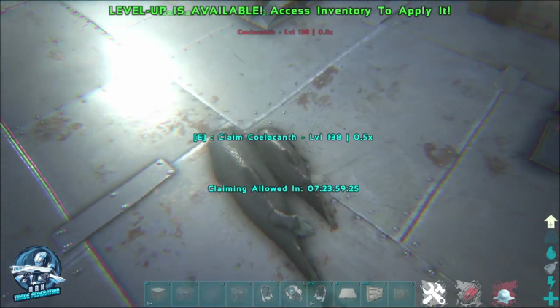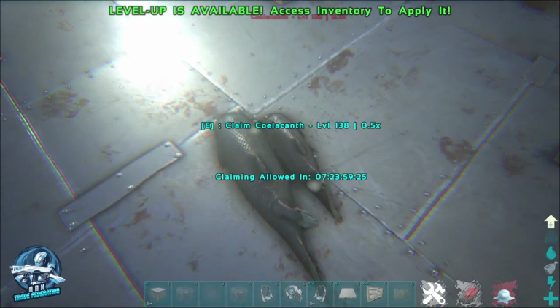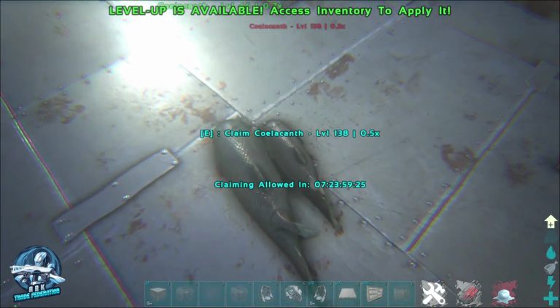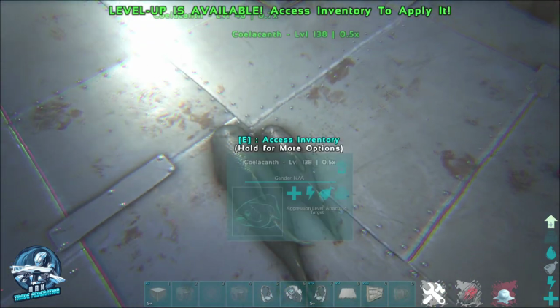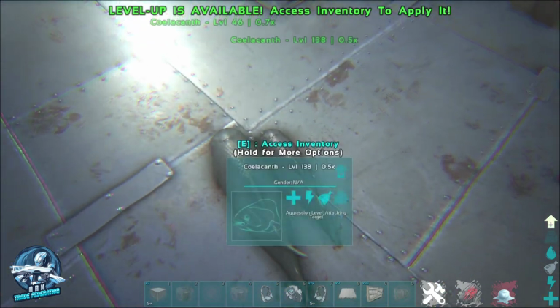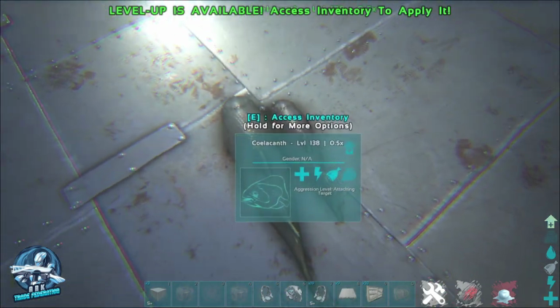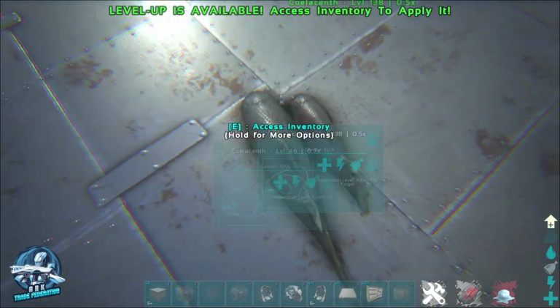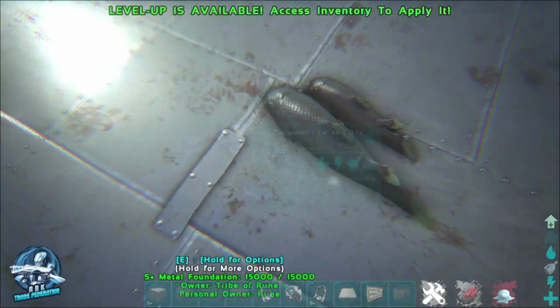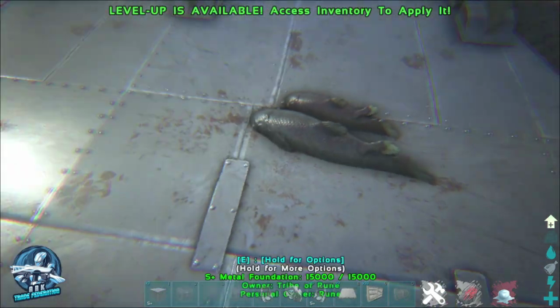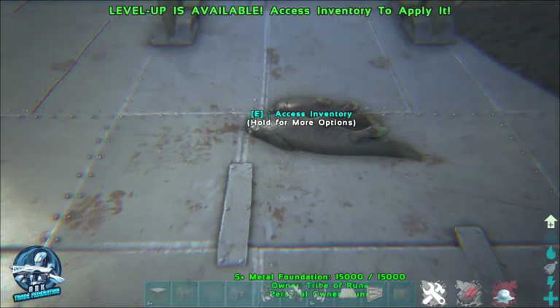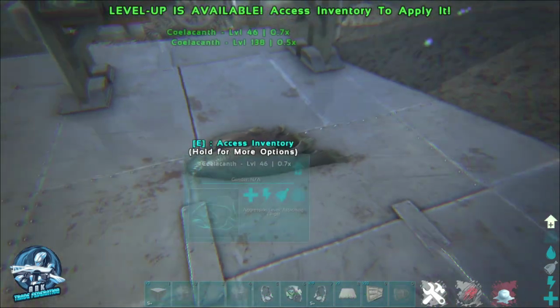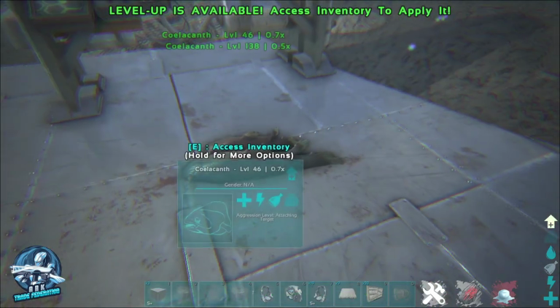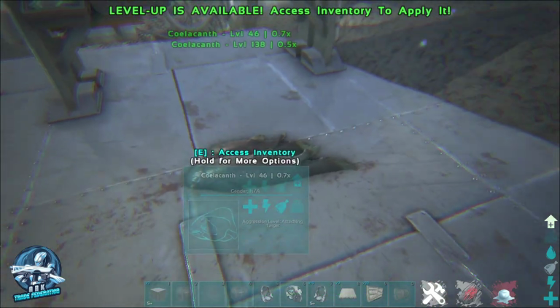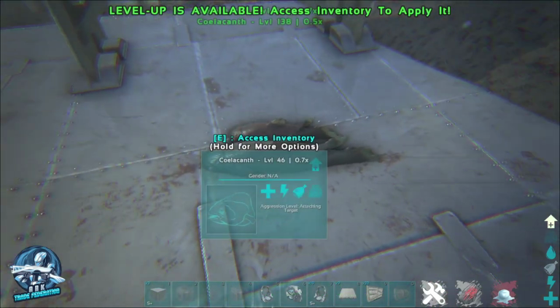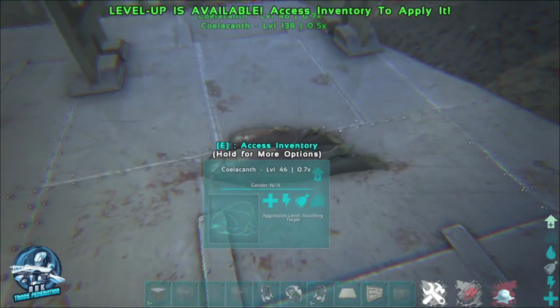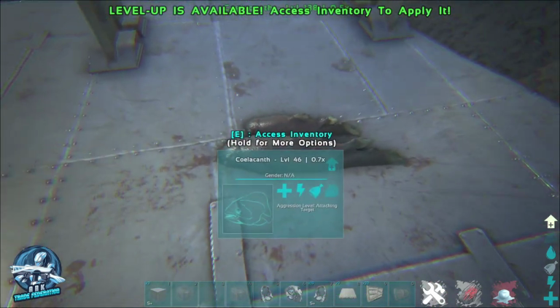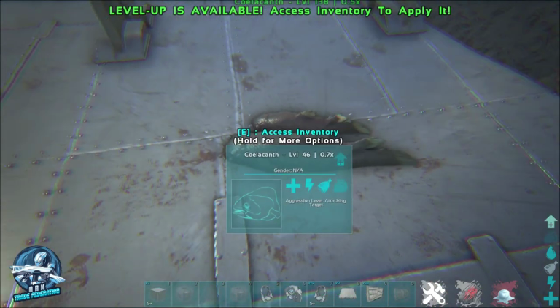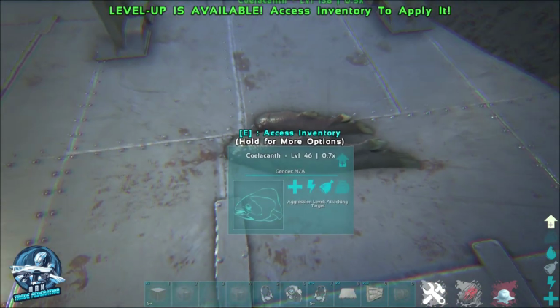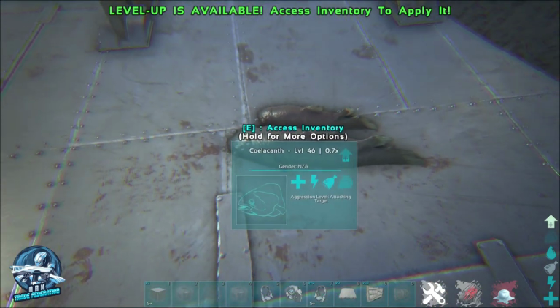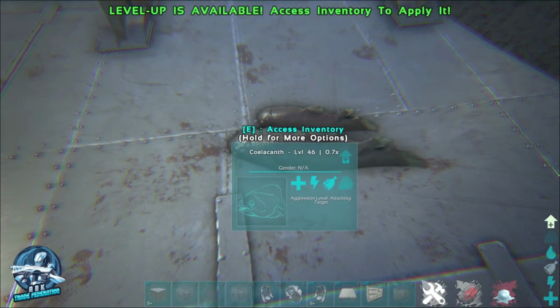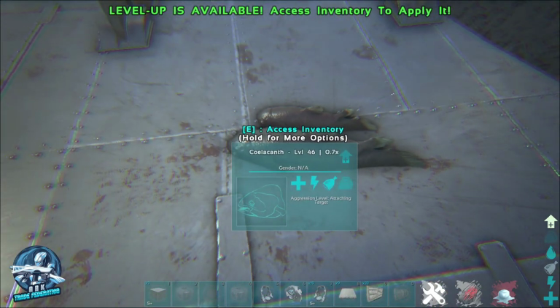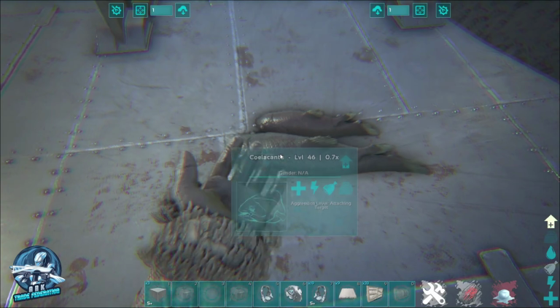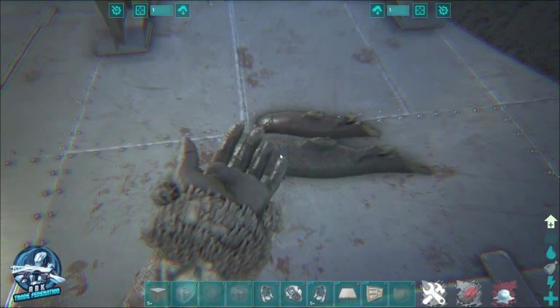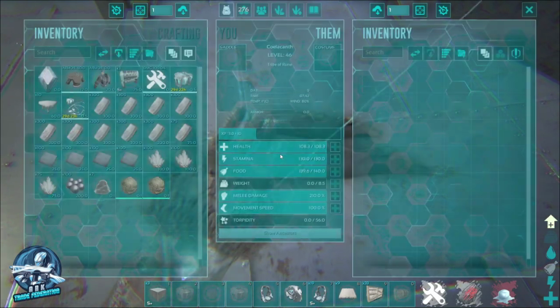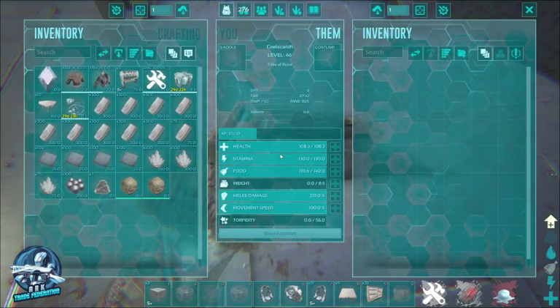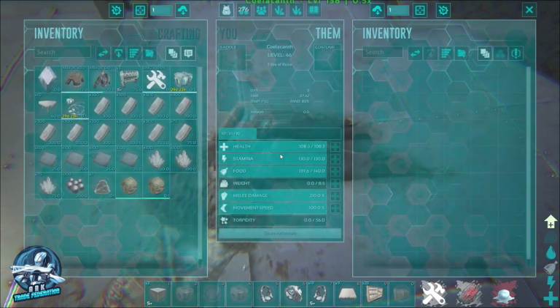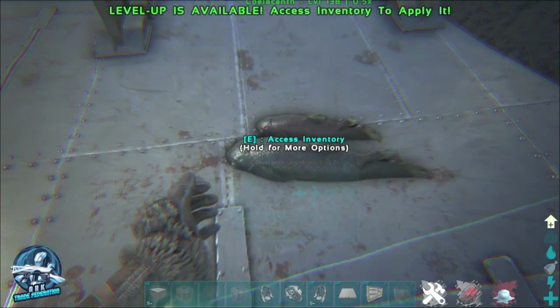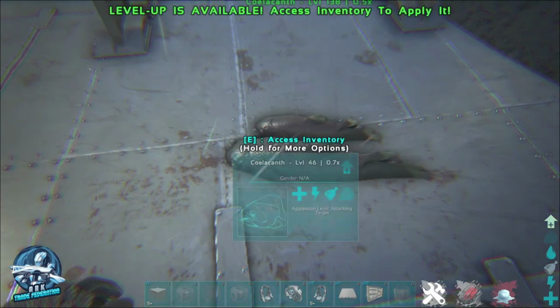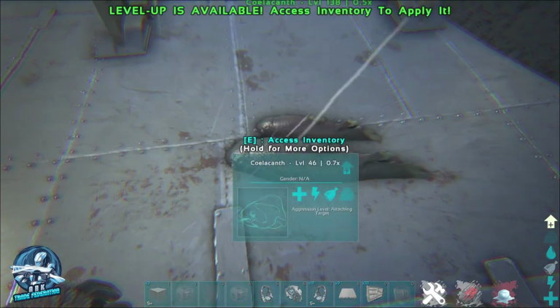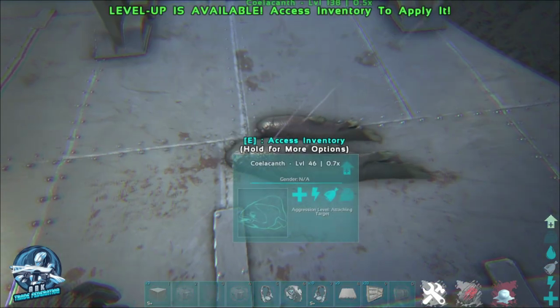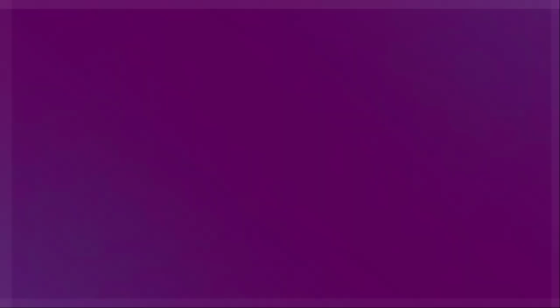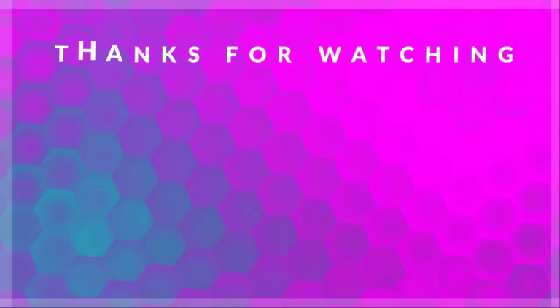Just want to say thanks for watching. If you found the video helpful, give it a like and subscribe to the channel. We'll see you on the next video.